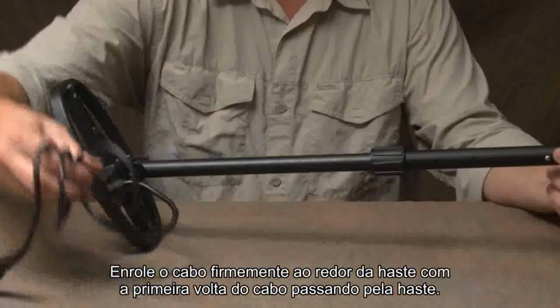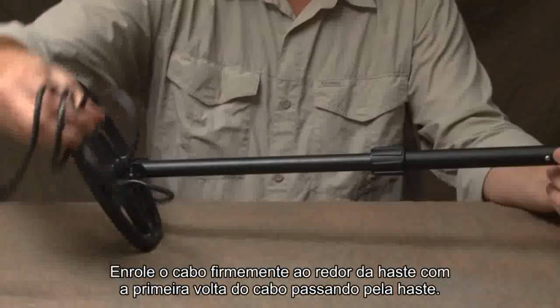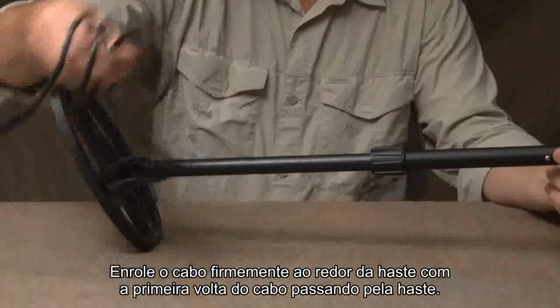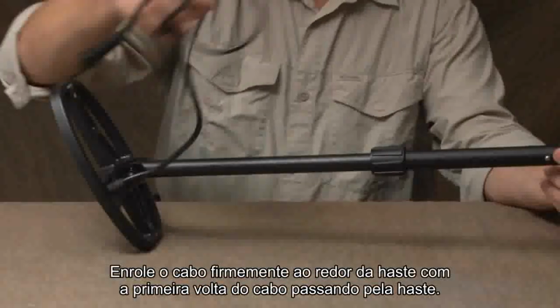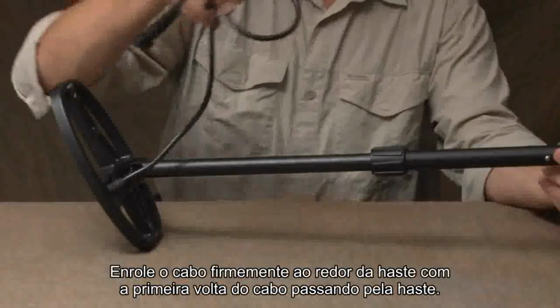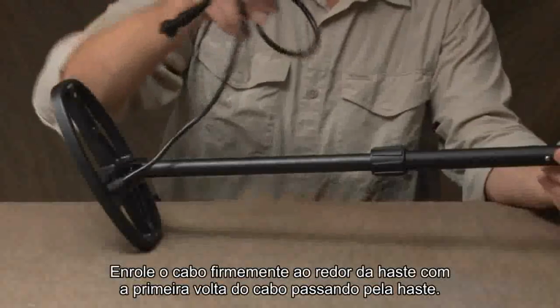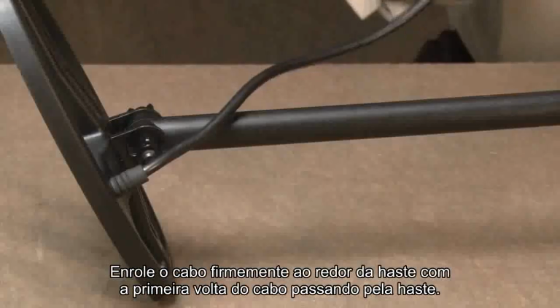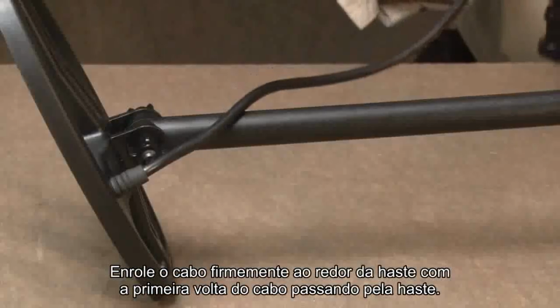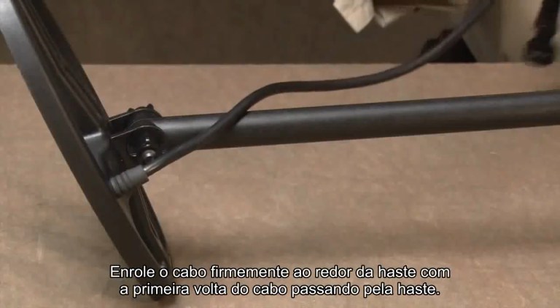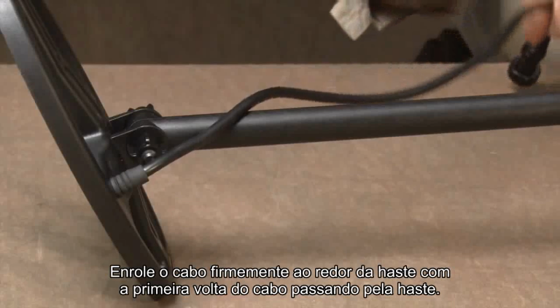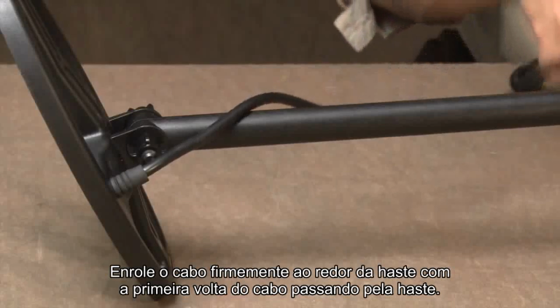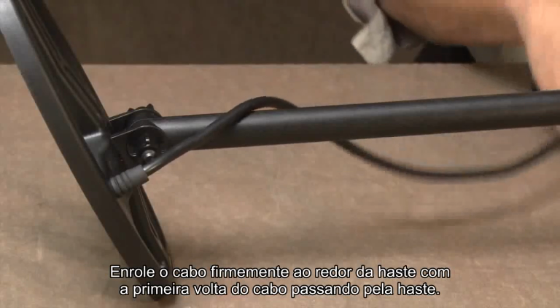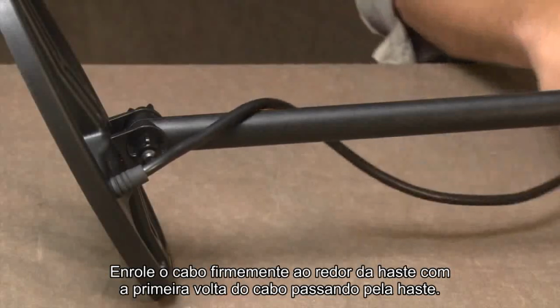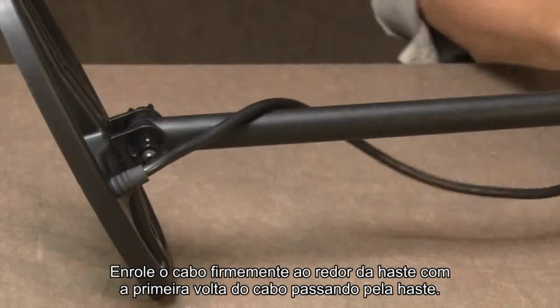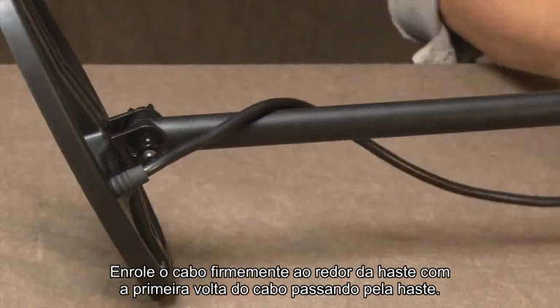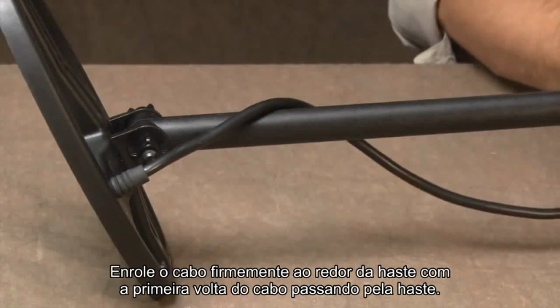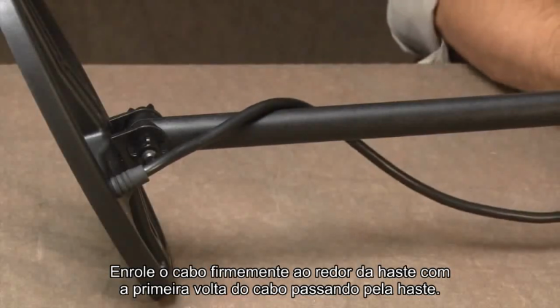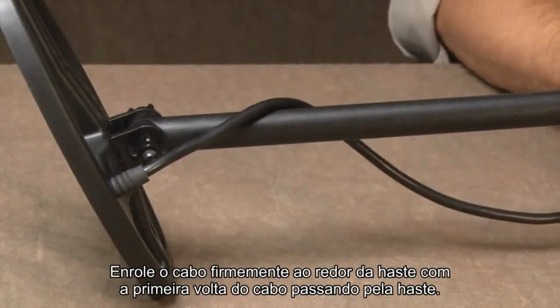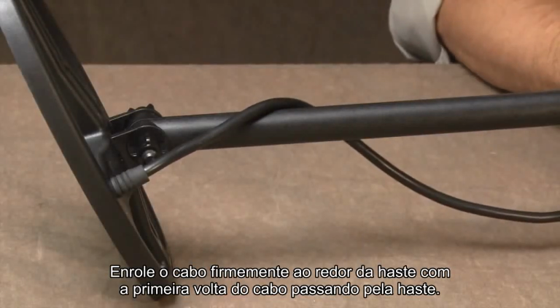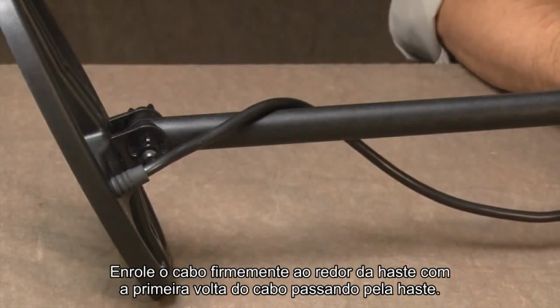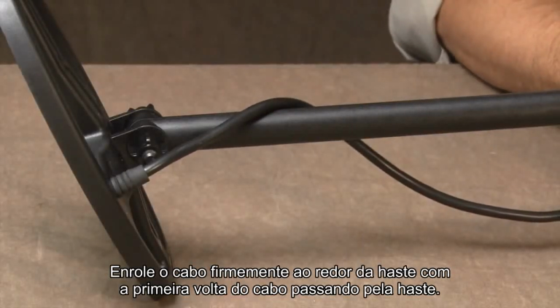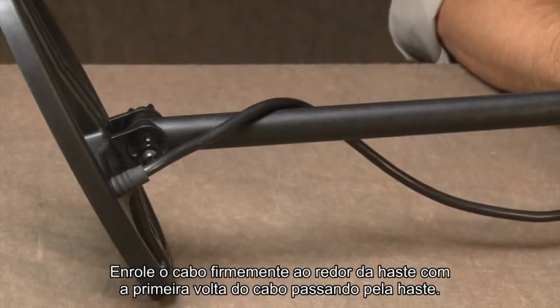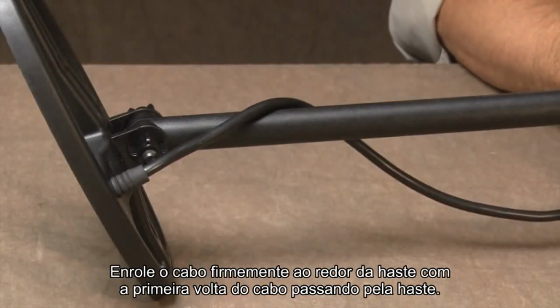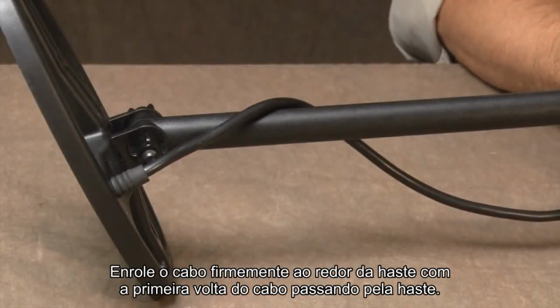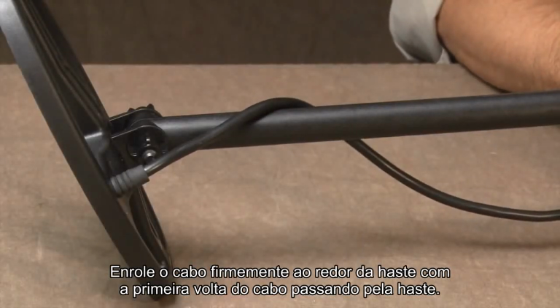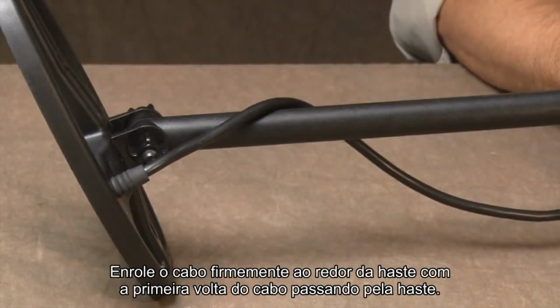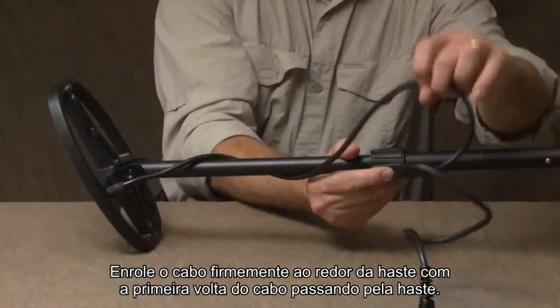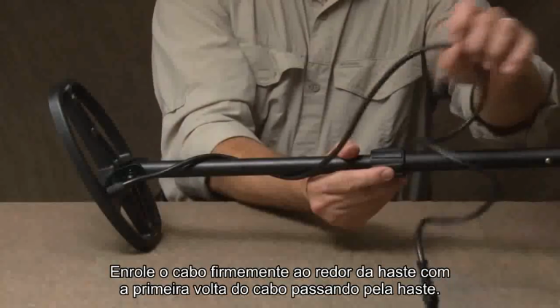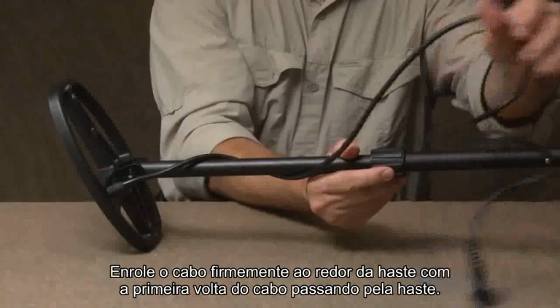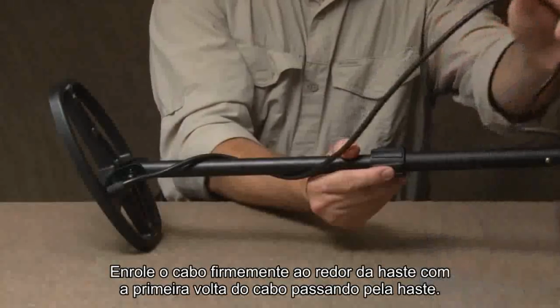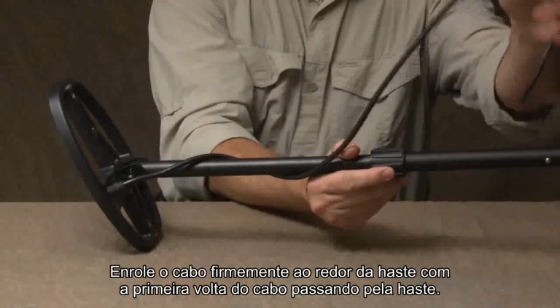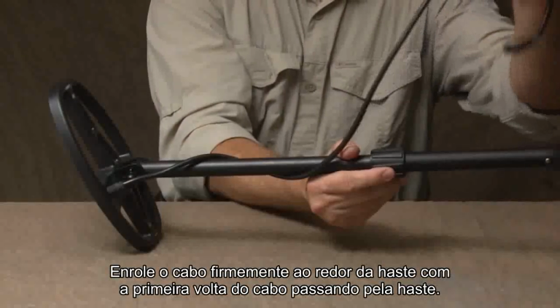Wrap the cable snugly around the stem, with the first turn of the cable going over the stem.